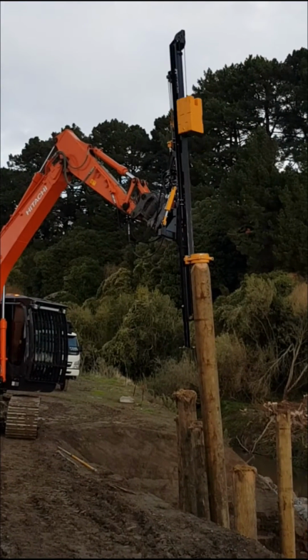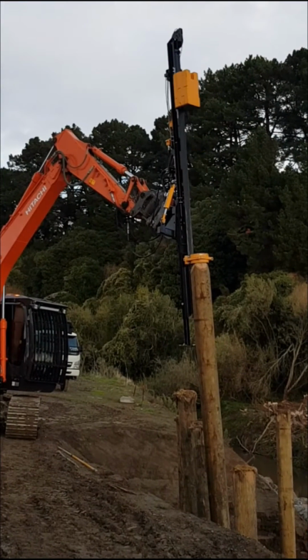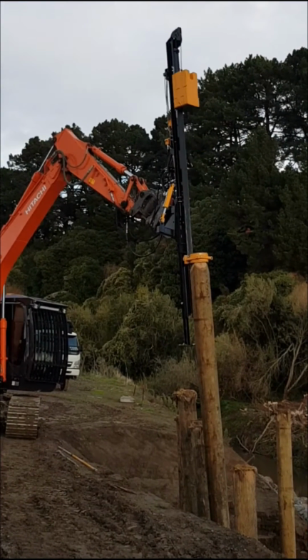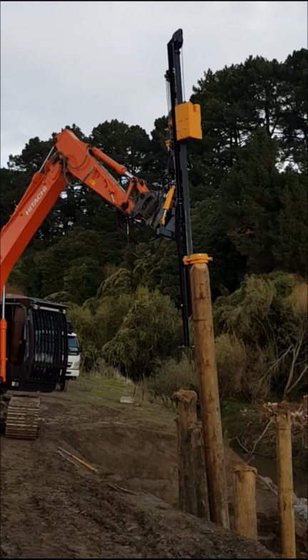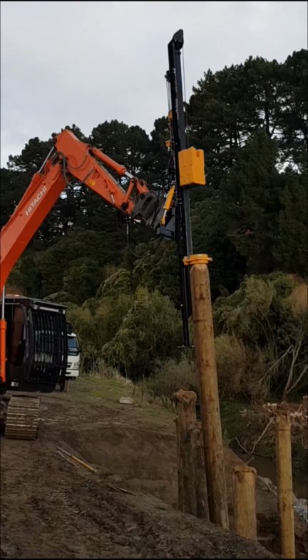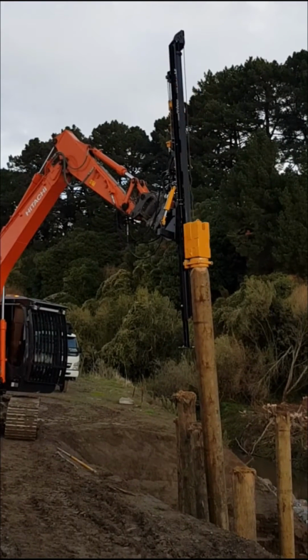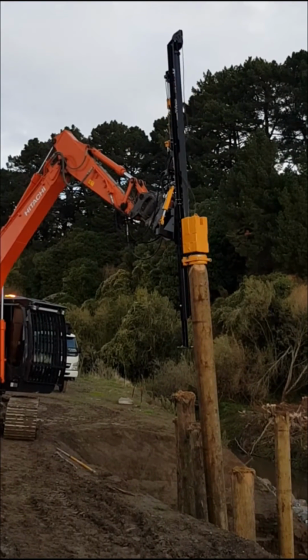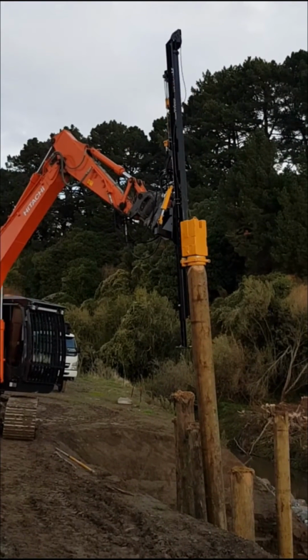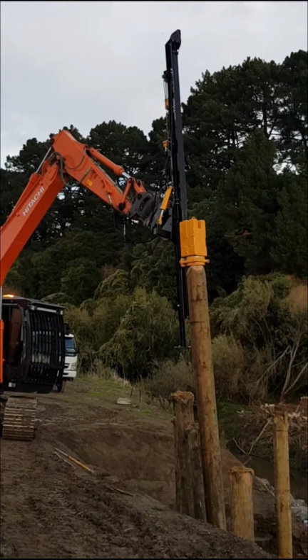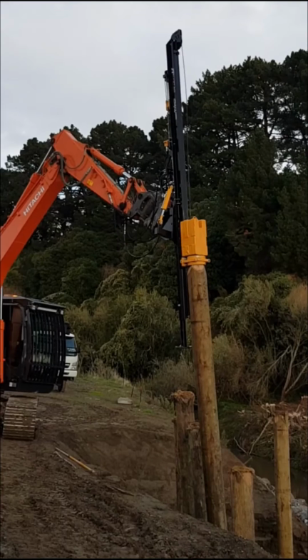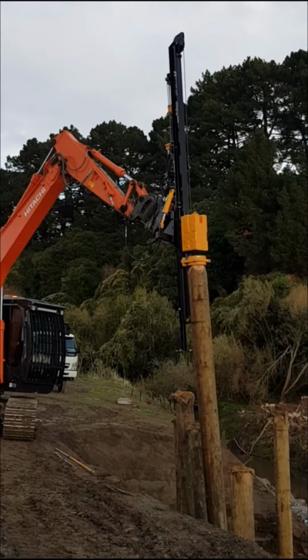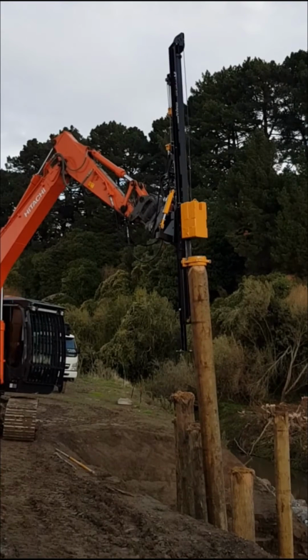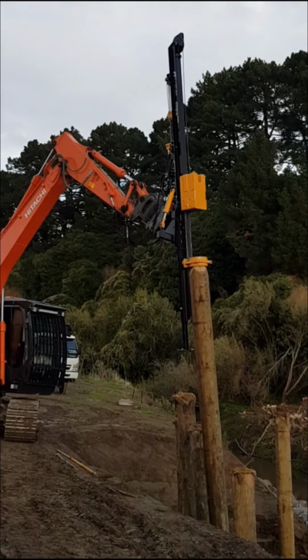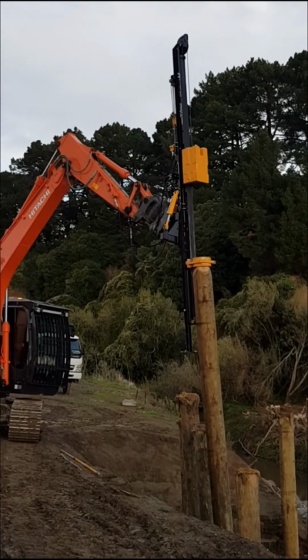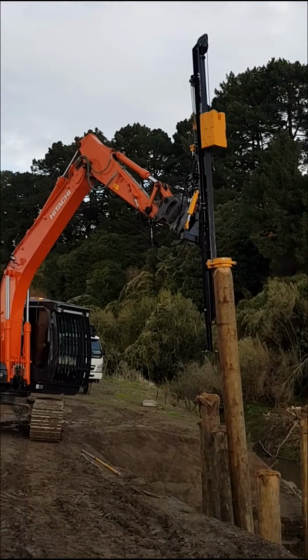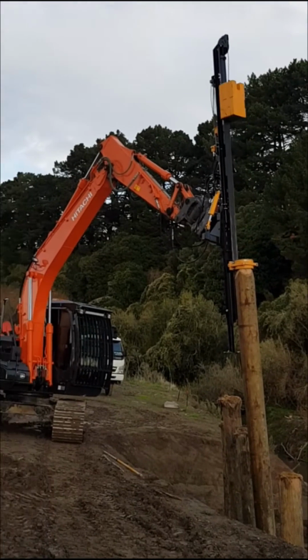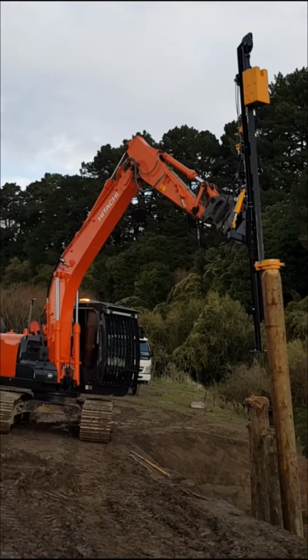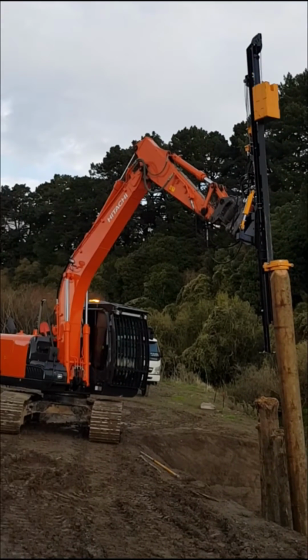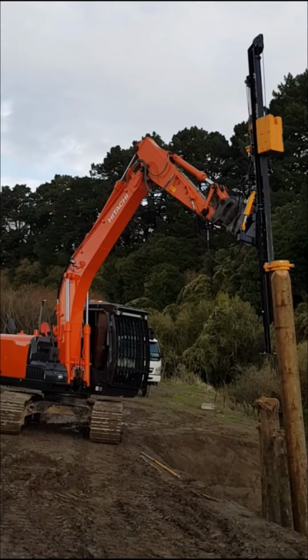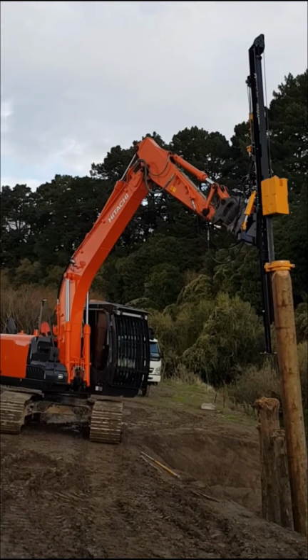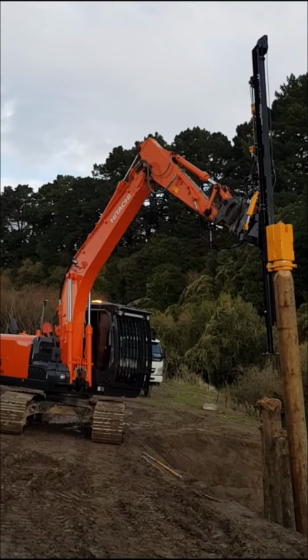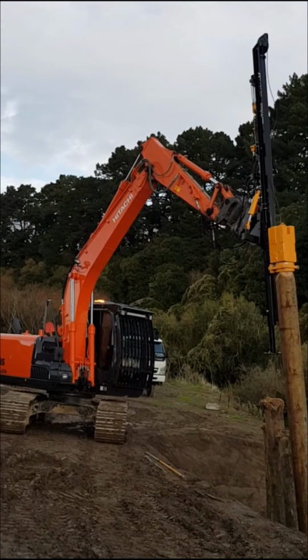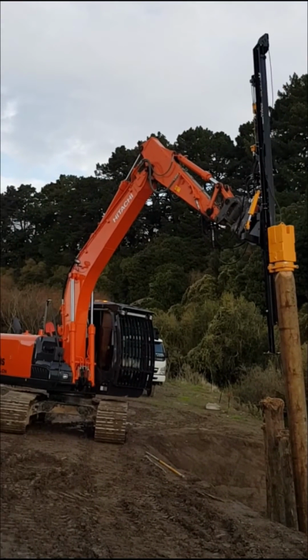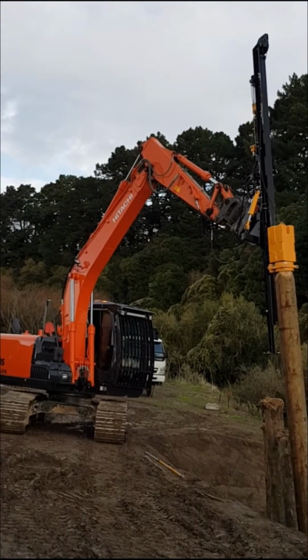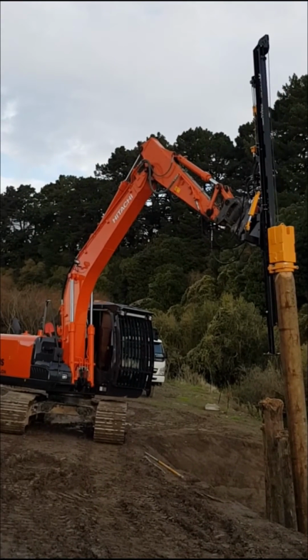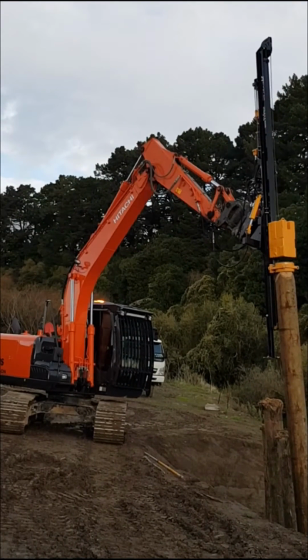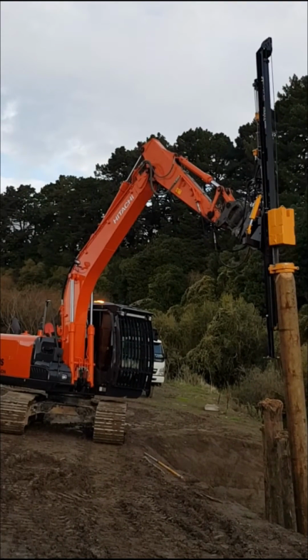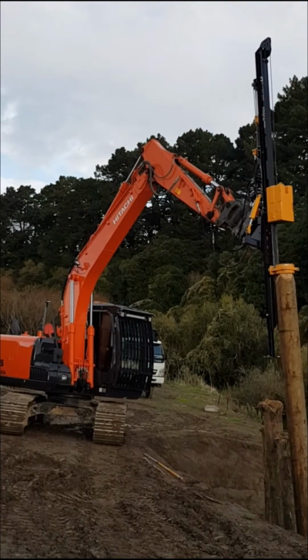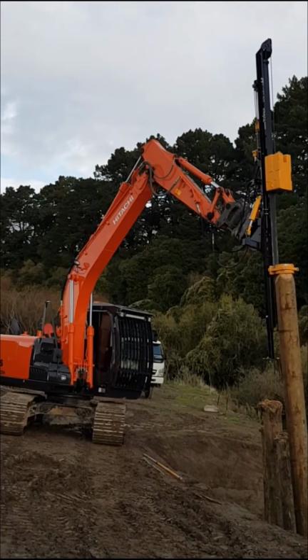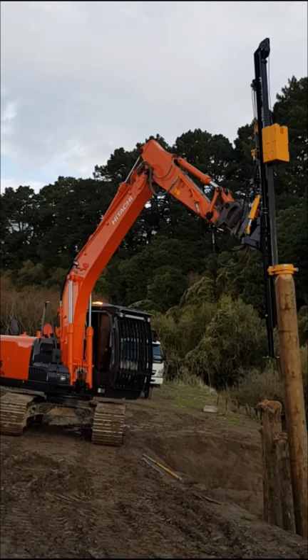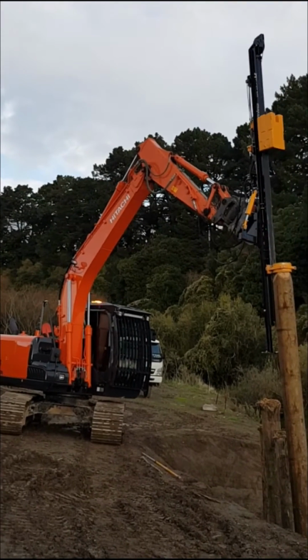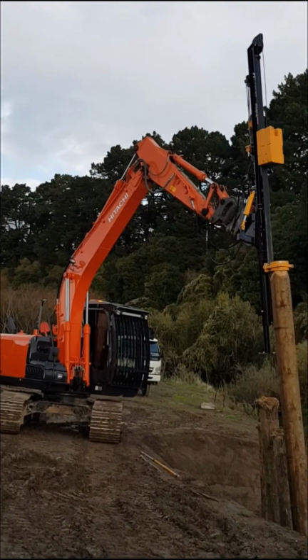This is fitted to a high-reach 13-tonne digger and is driving seven-metre long poles into the riverbed.